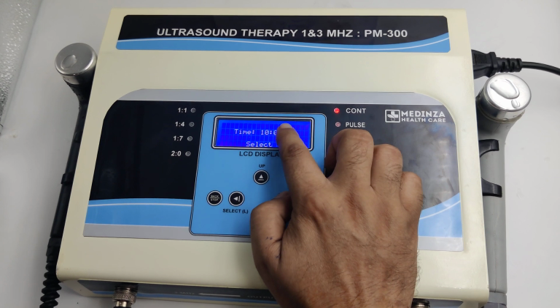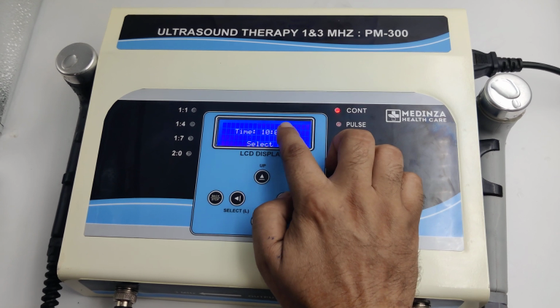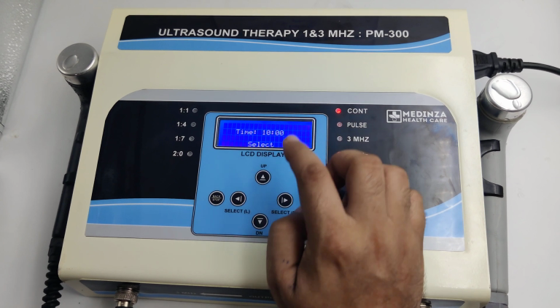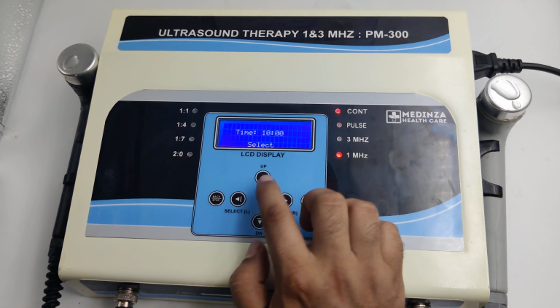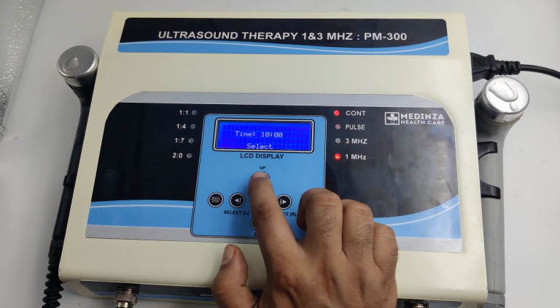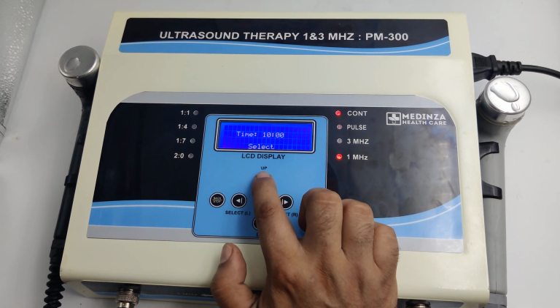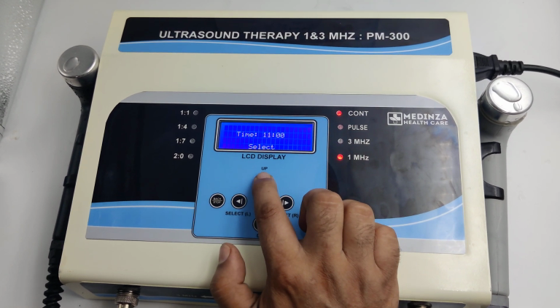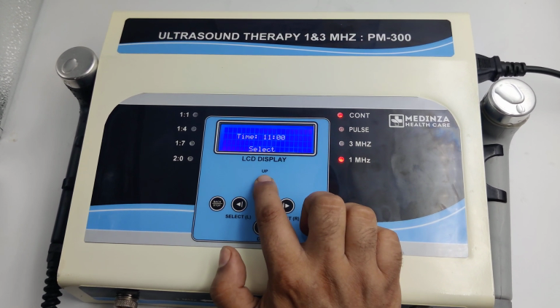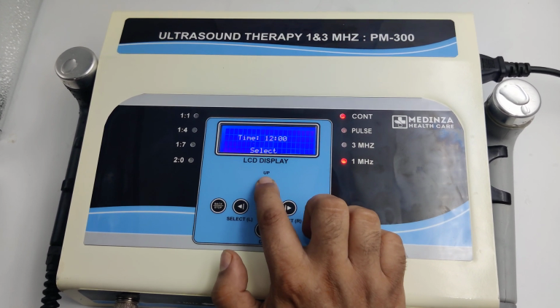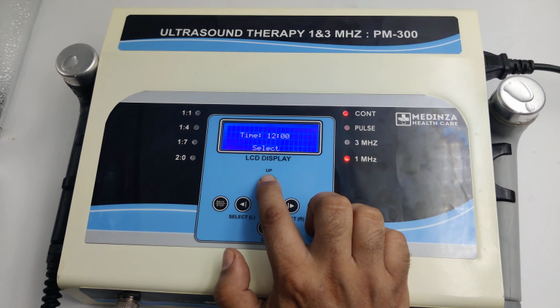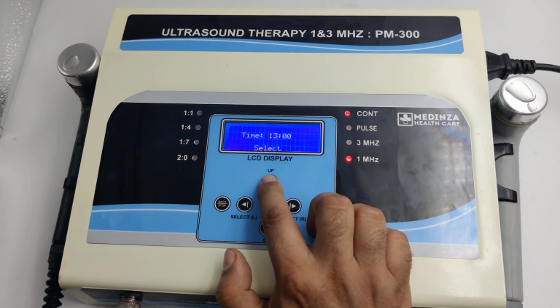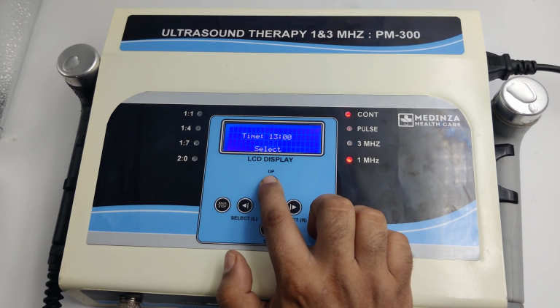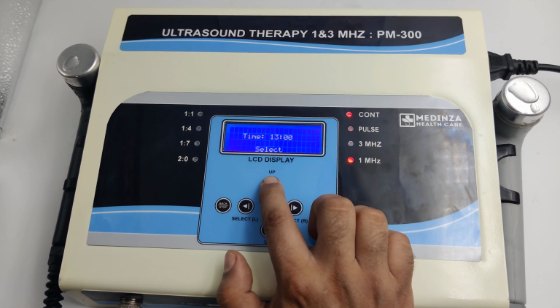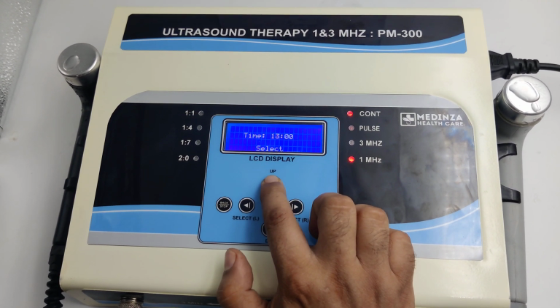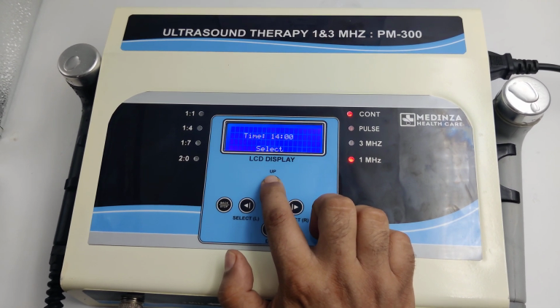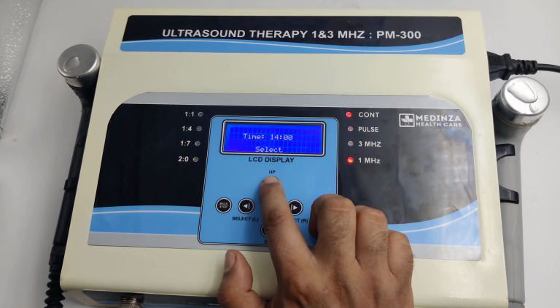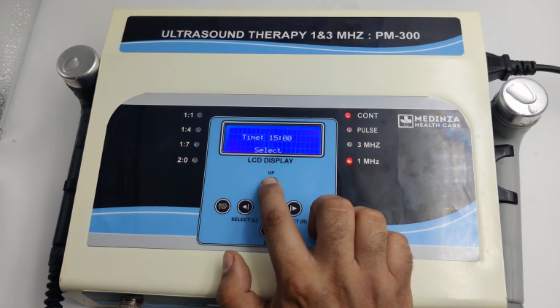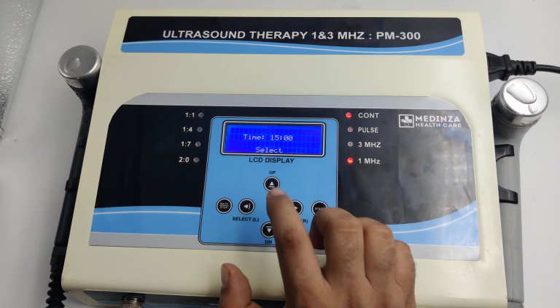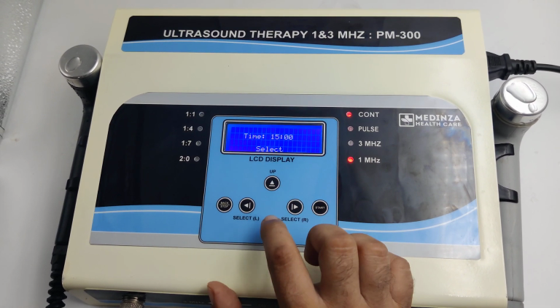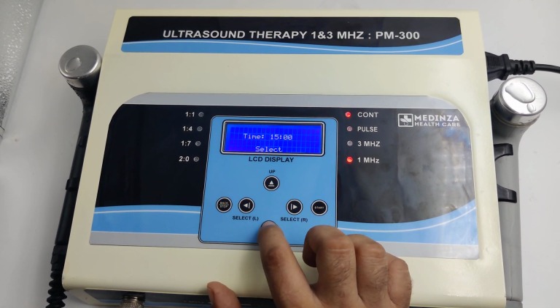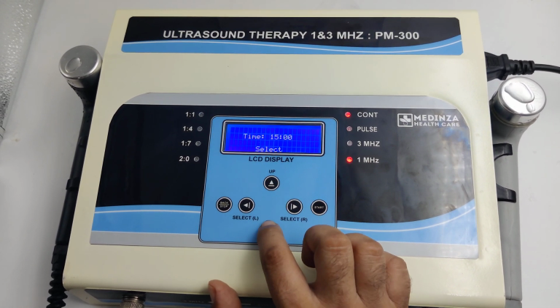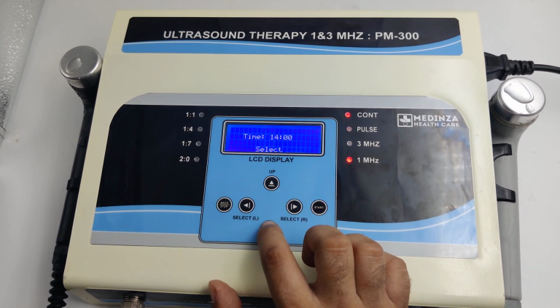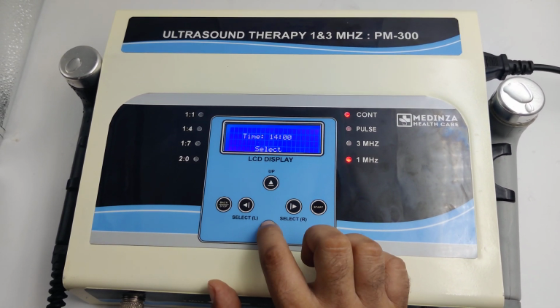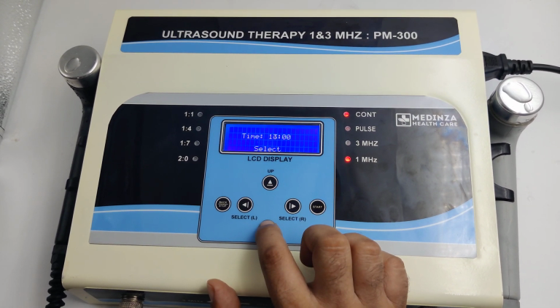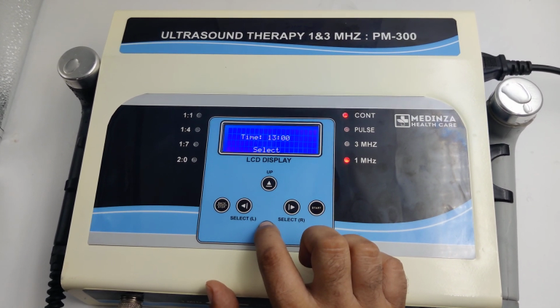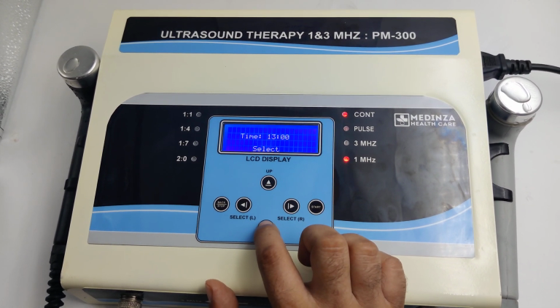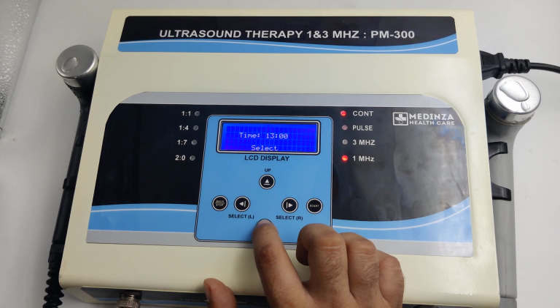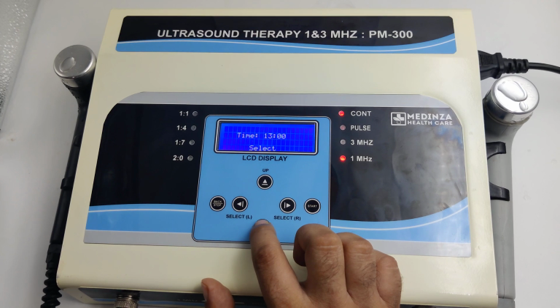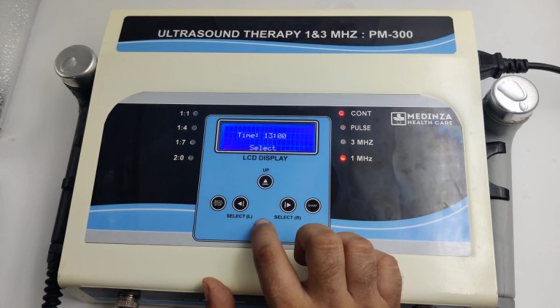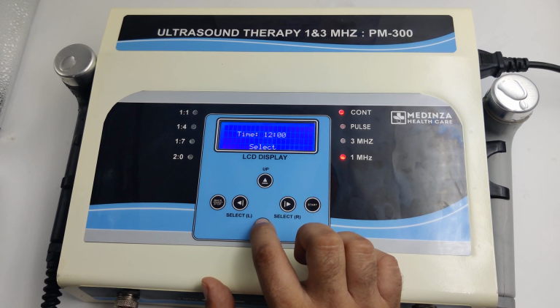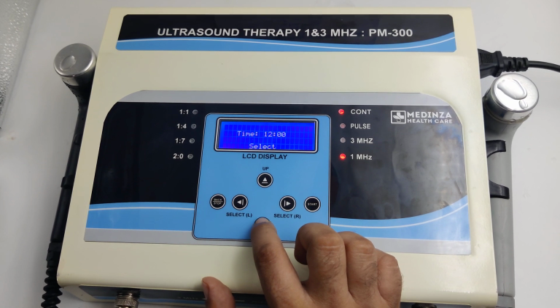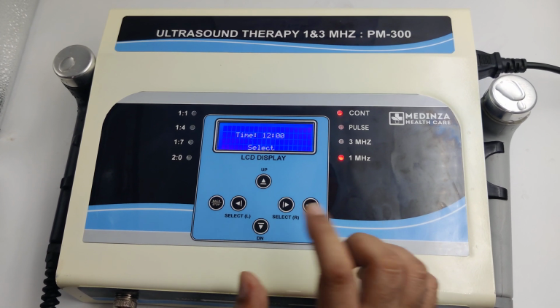Set the timer — you can increase the timer up or decrease the timer down as per your need.